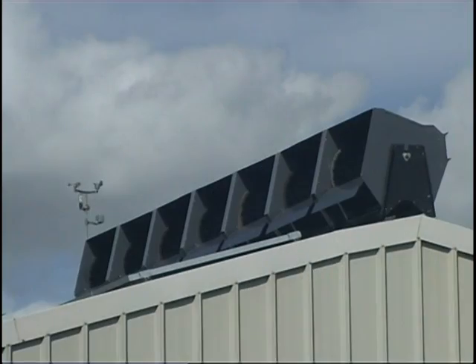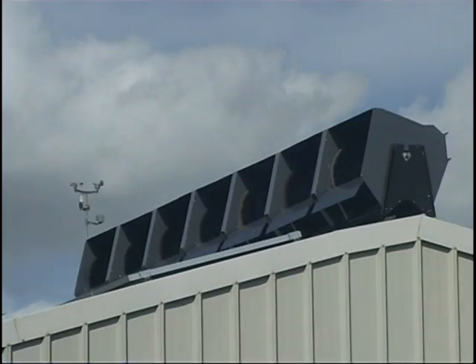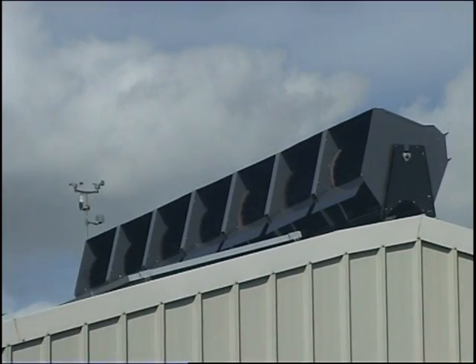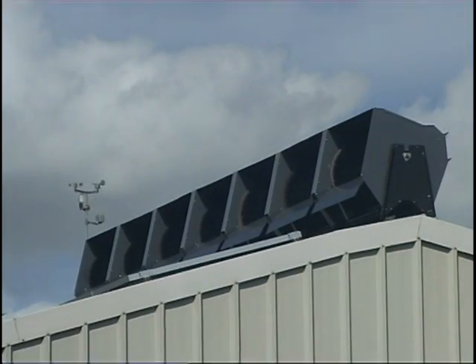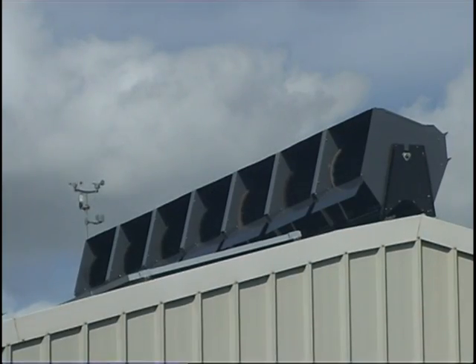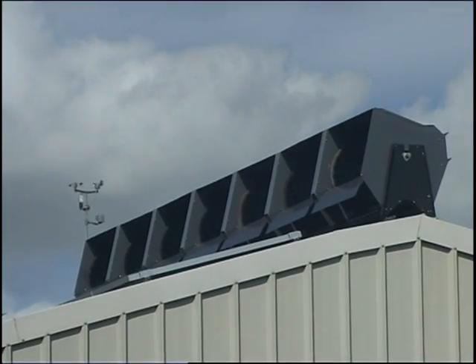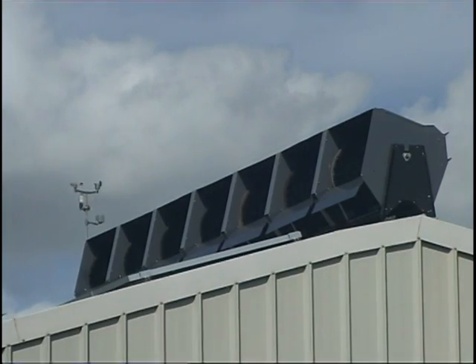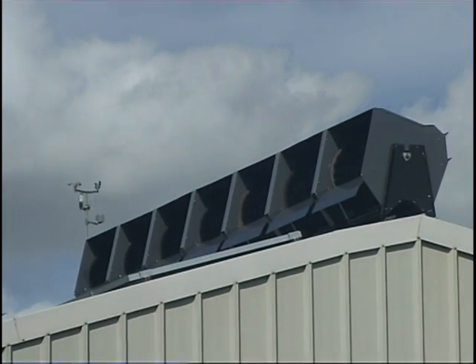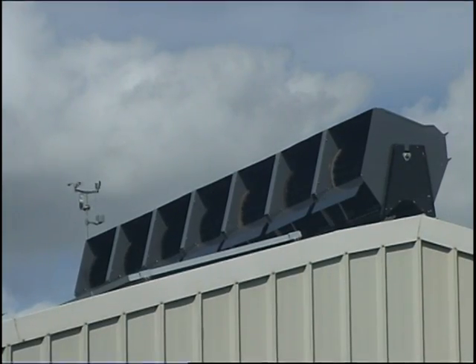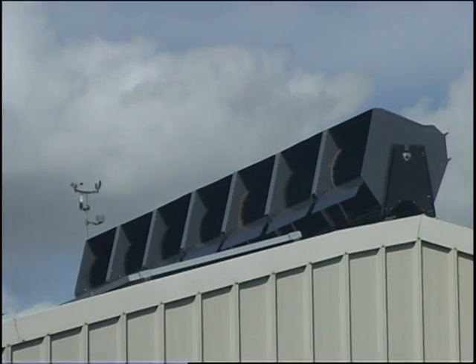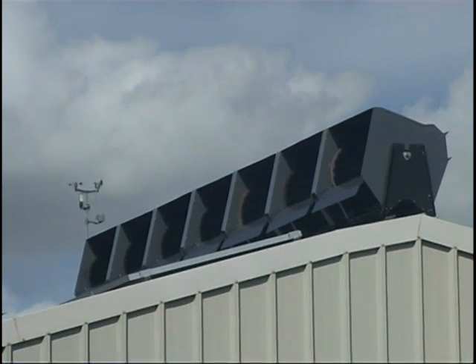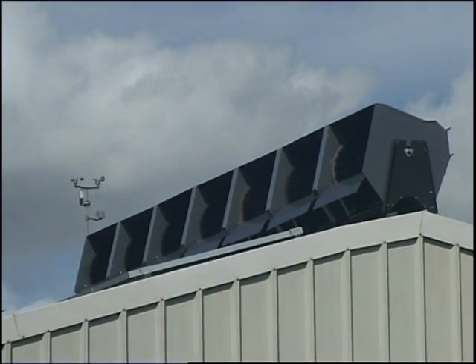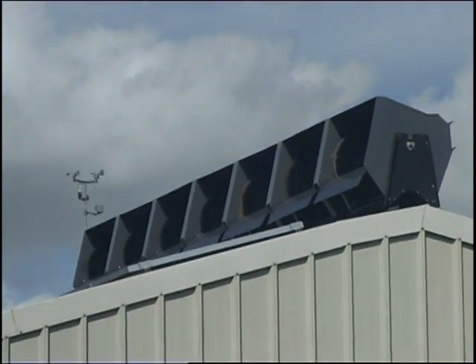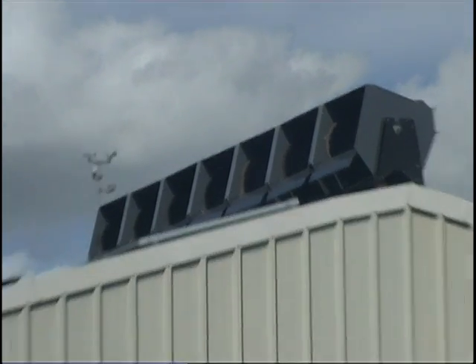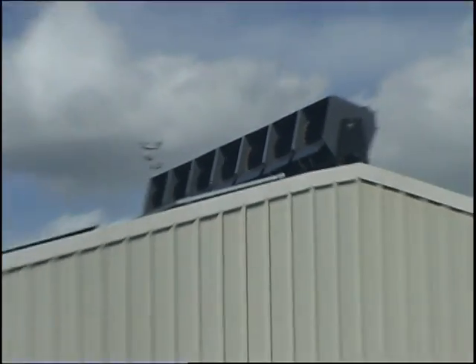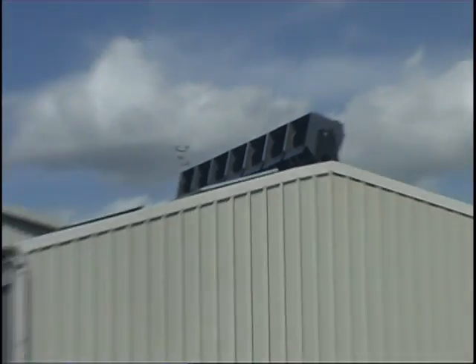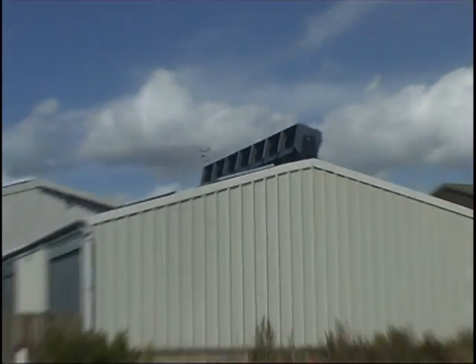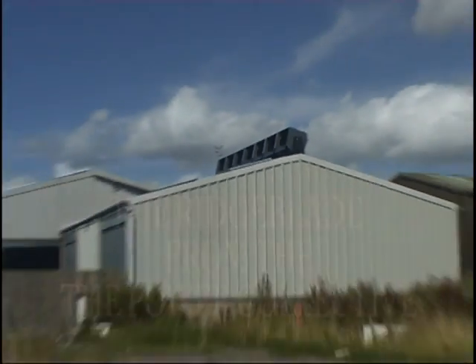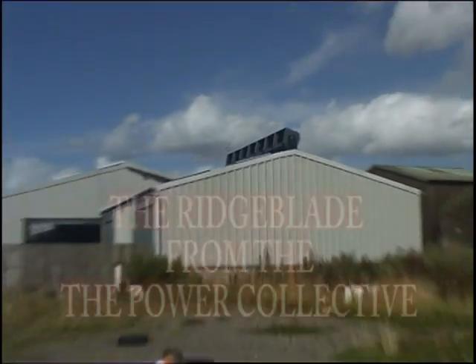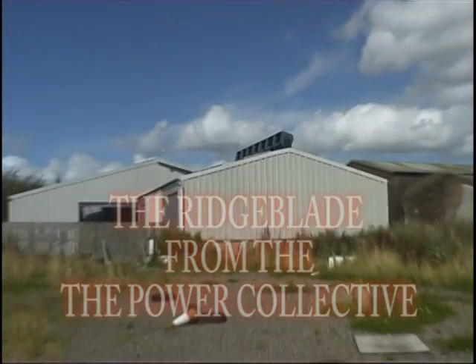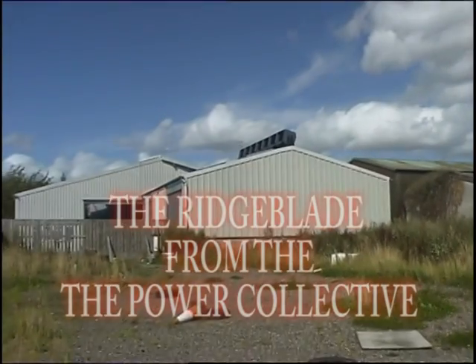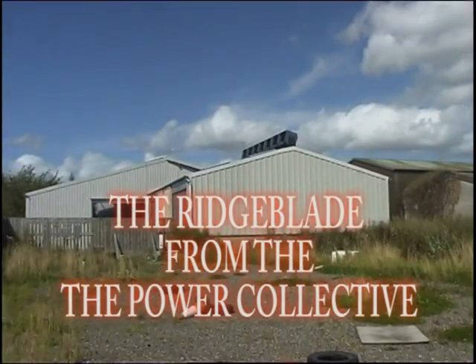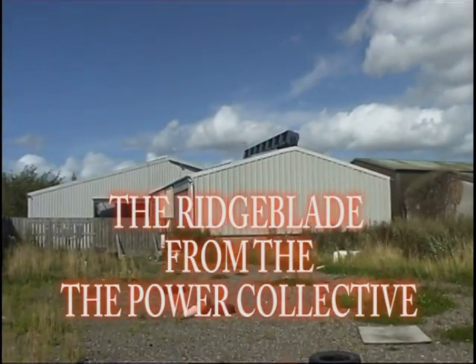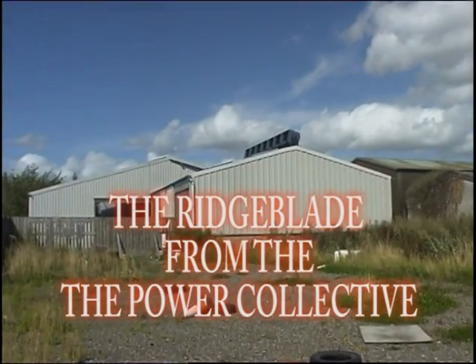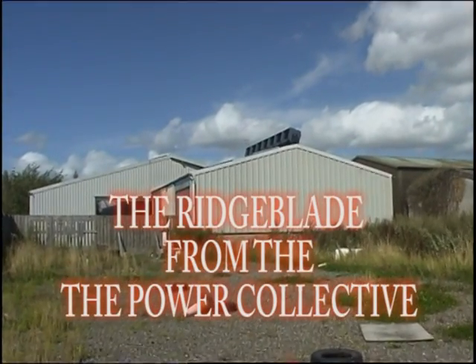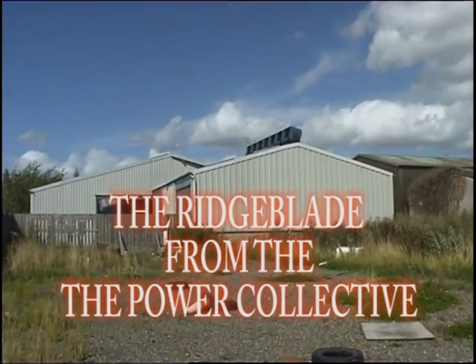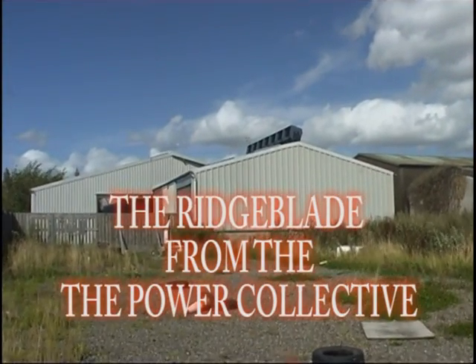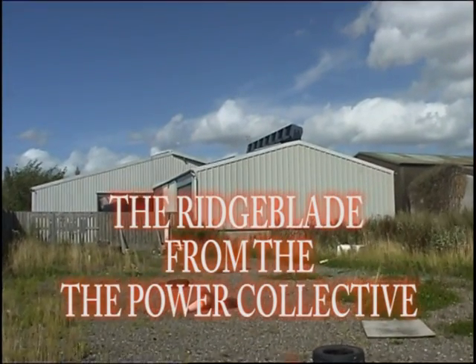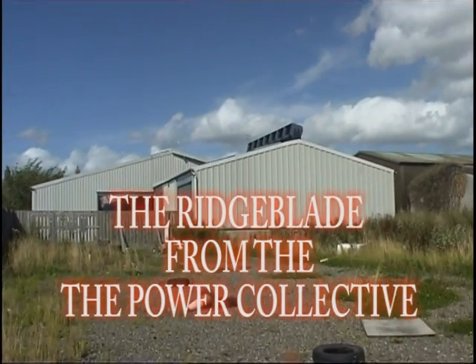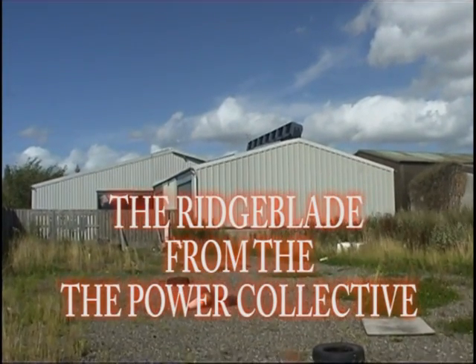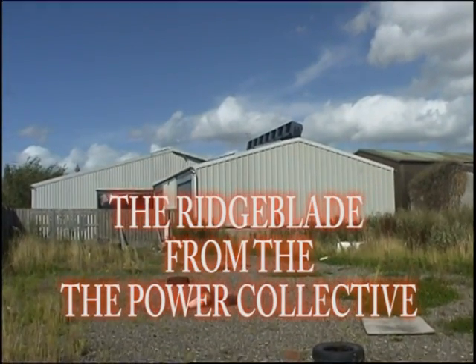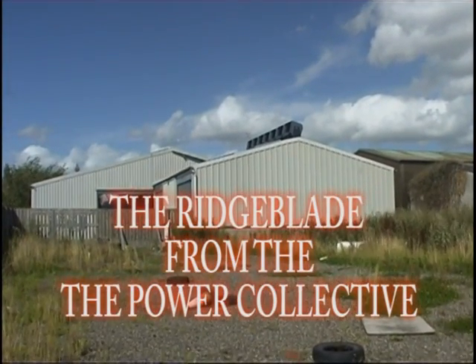The Ridge Blade is designed to blend in with the environment and is mounted on pitched roofs, solving the major problem of unsightly wind farms.